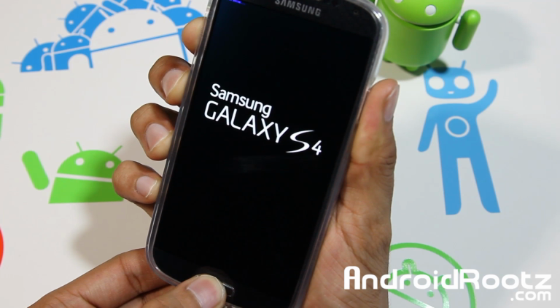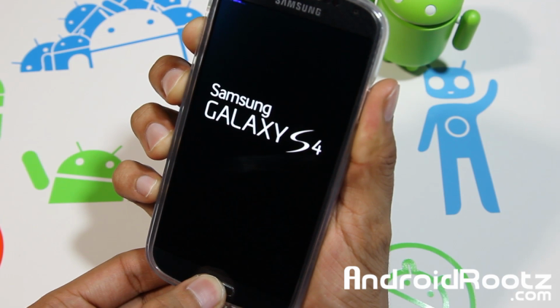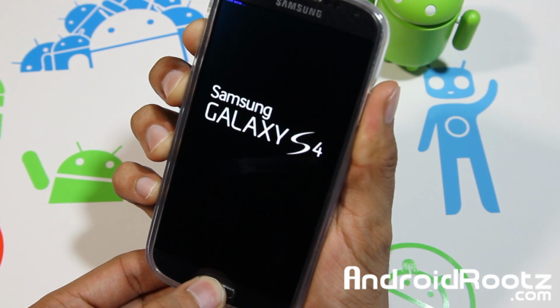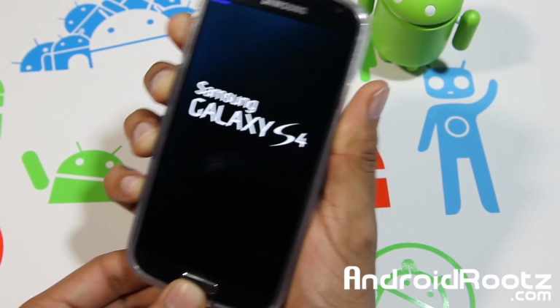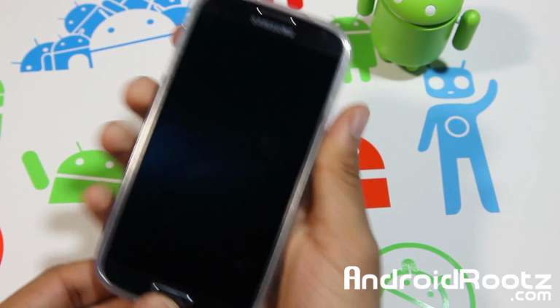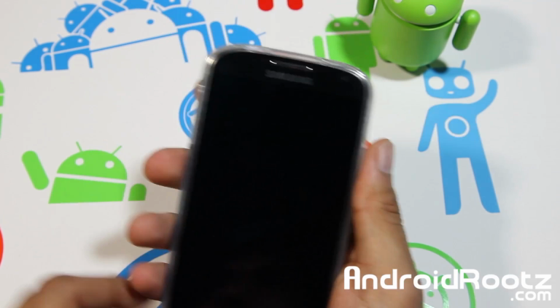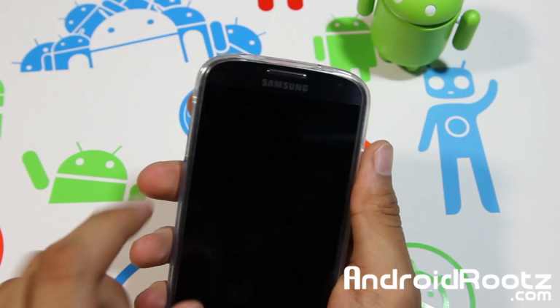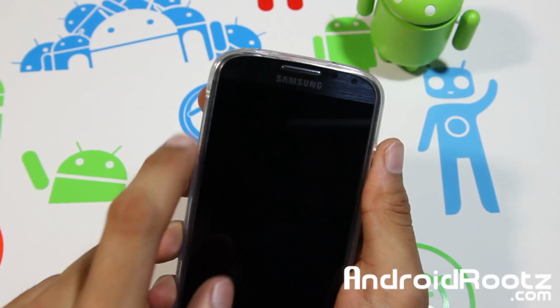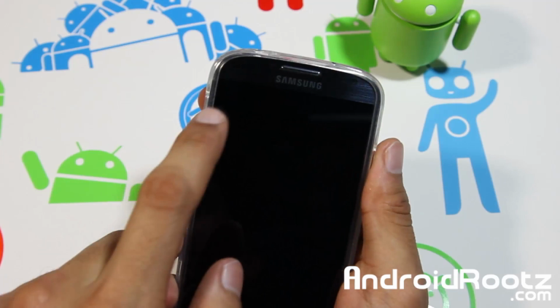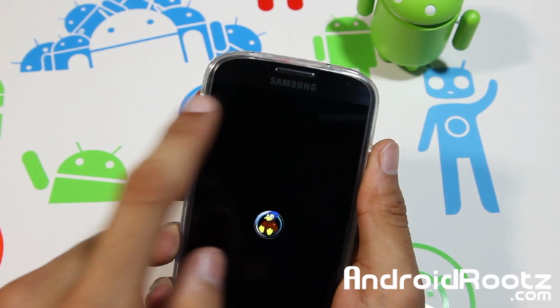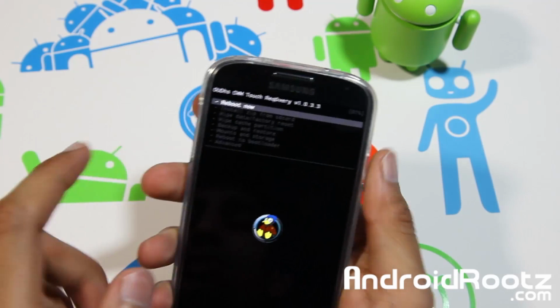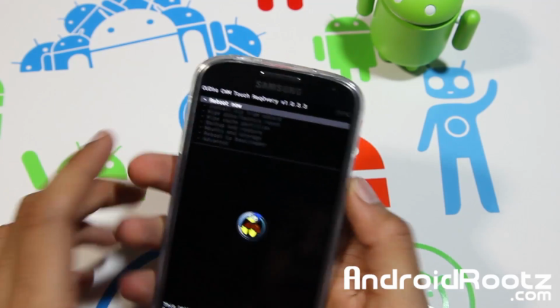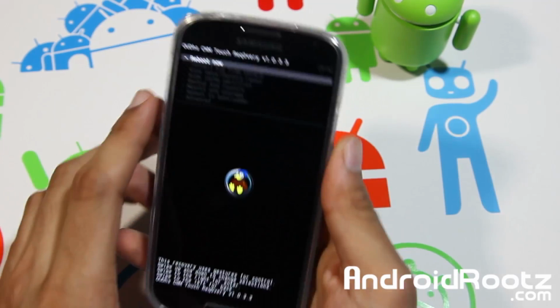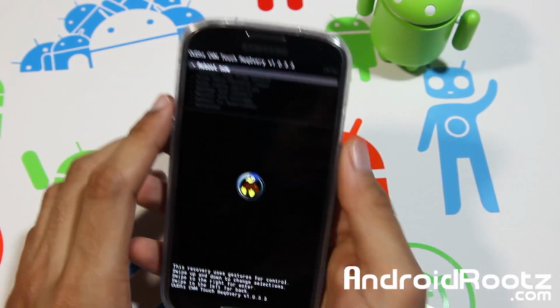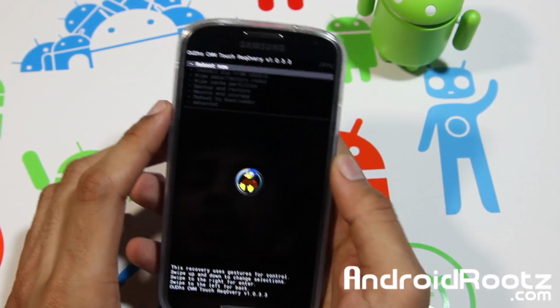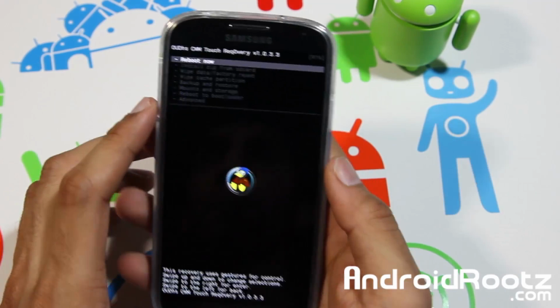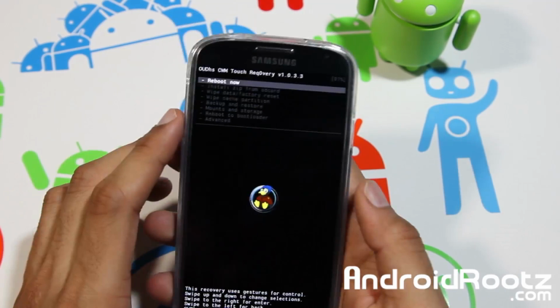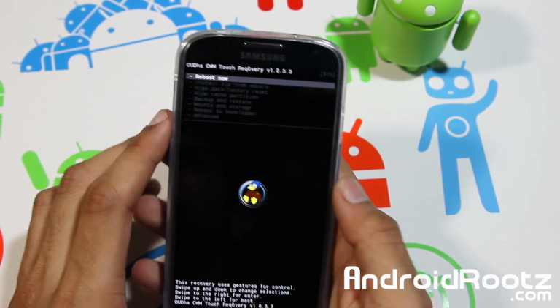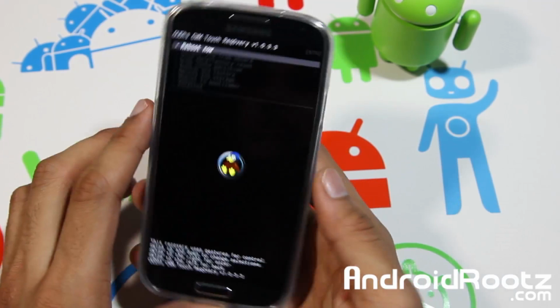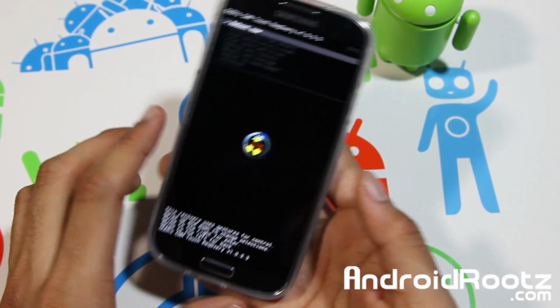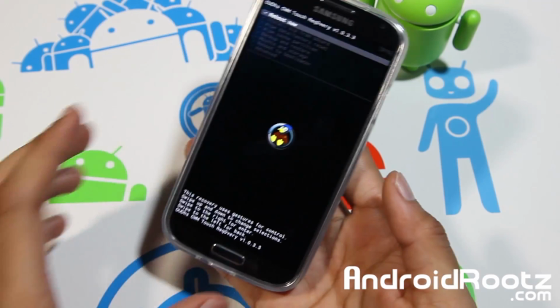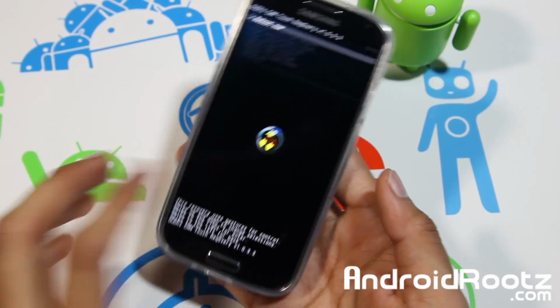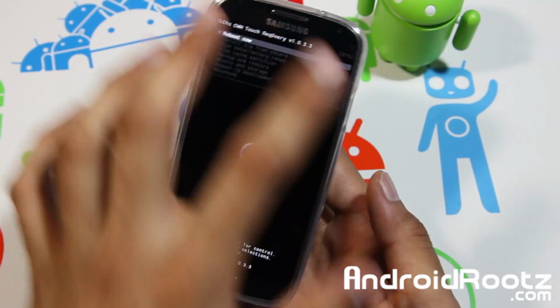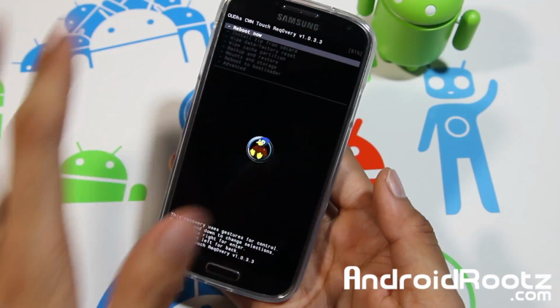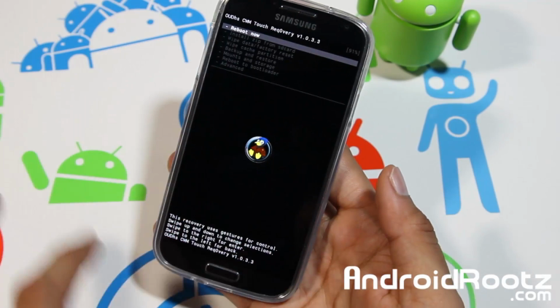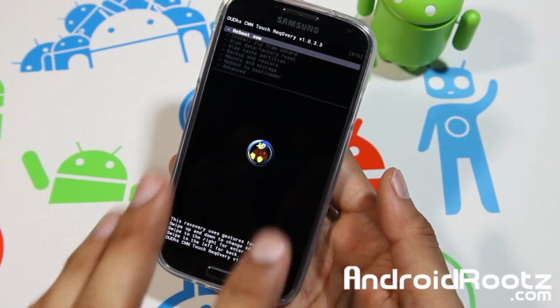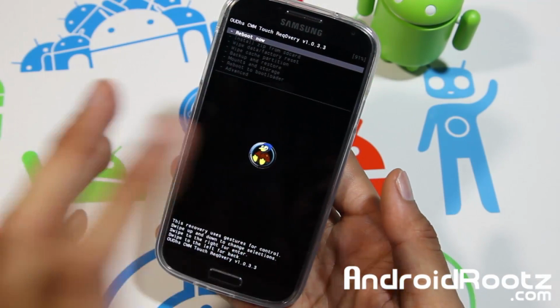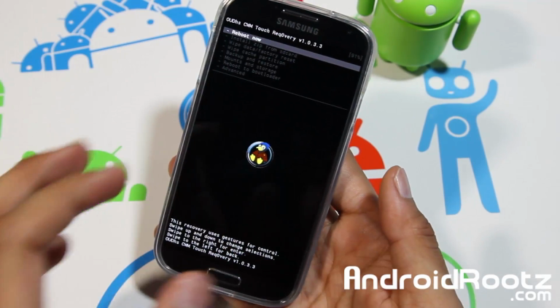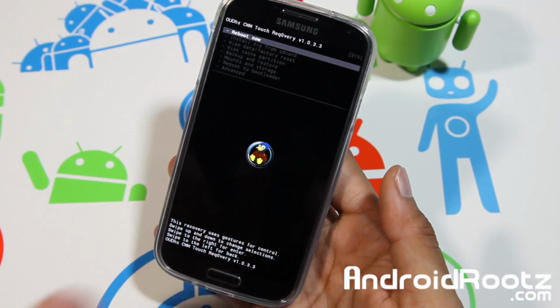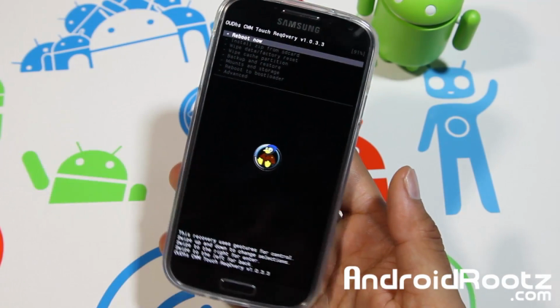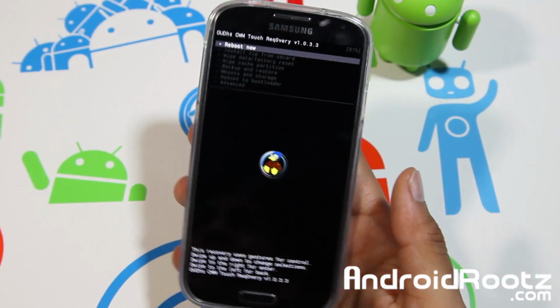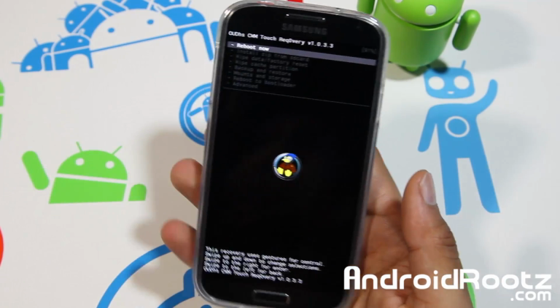You can let go once you see that blue screen. As you can see, mine is on the blue normal one, but that's all right.